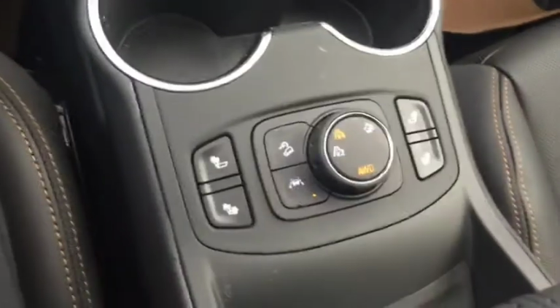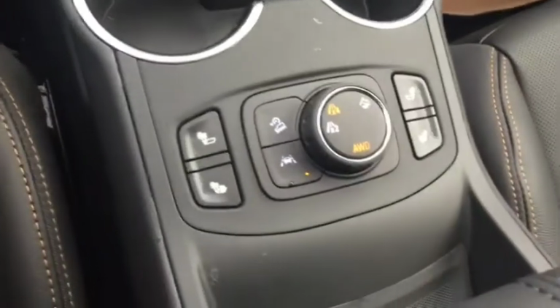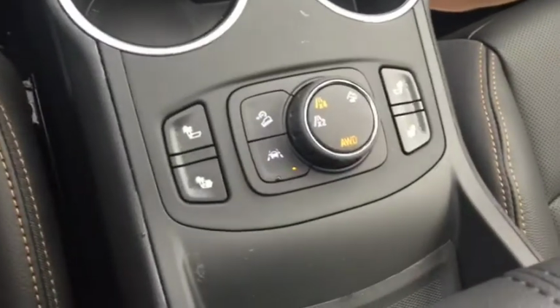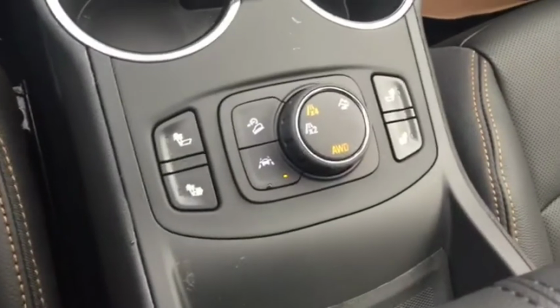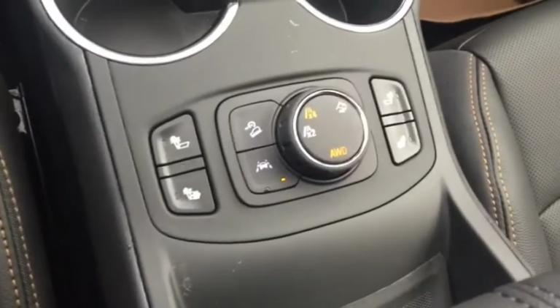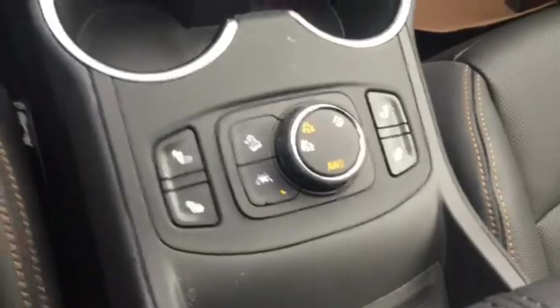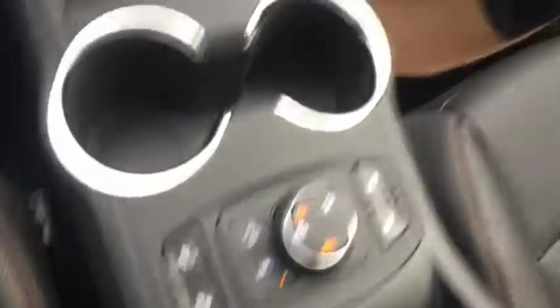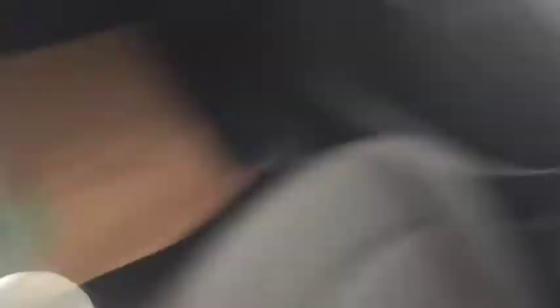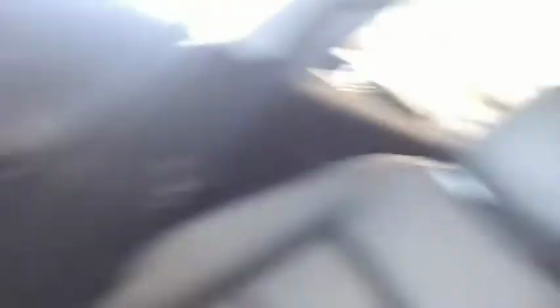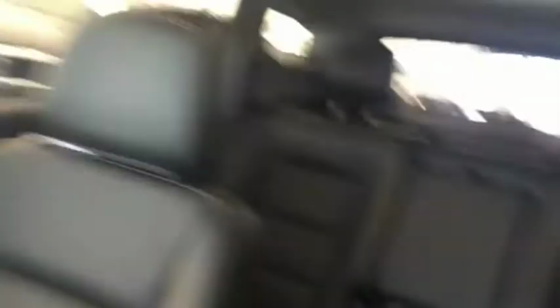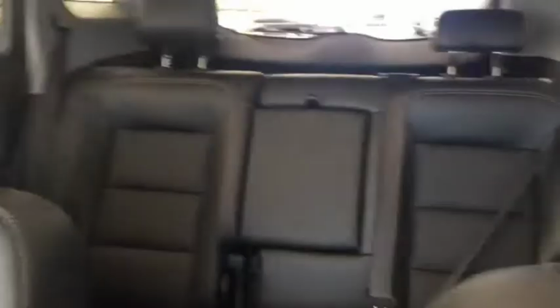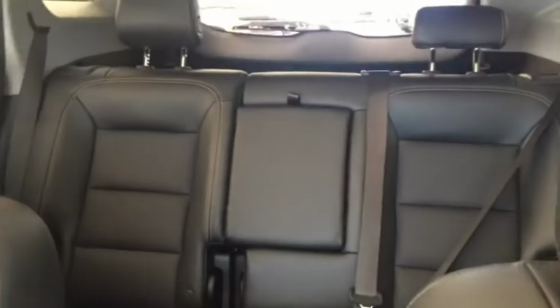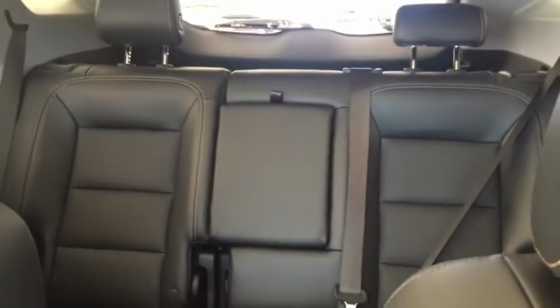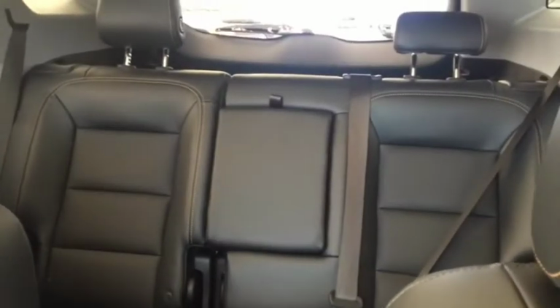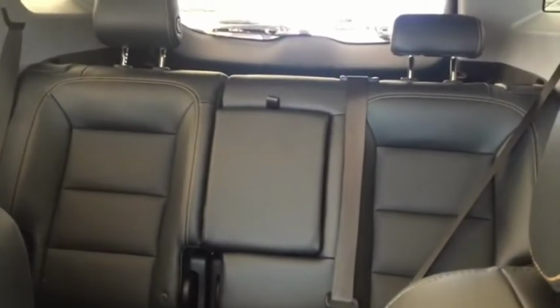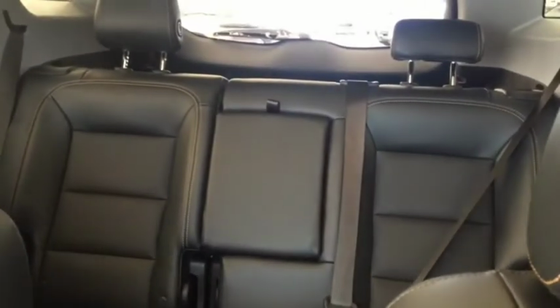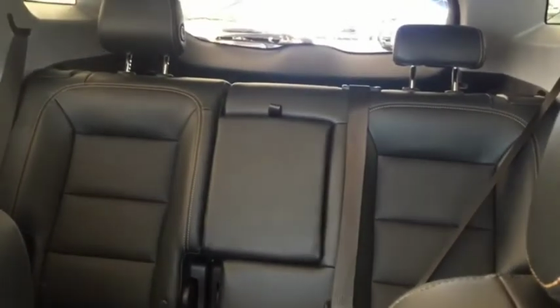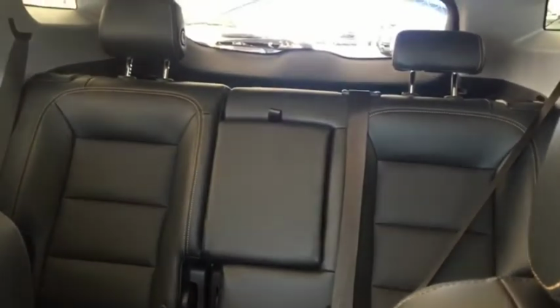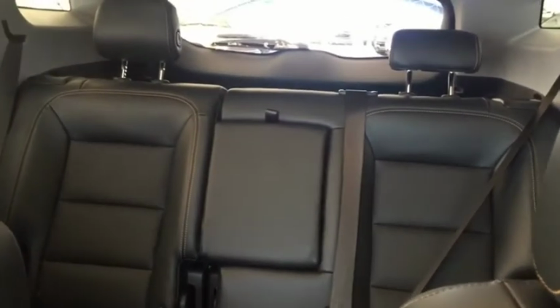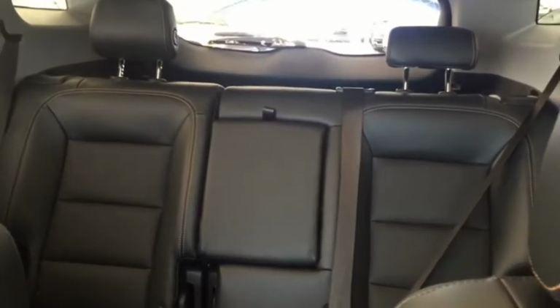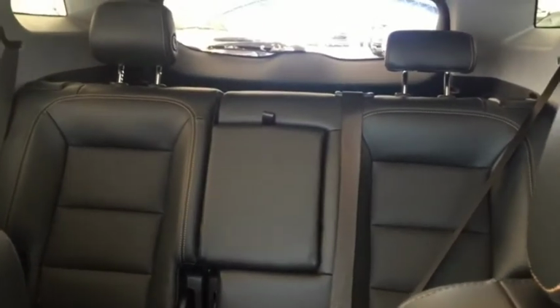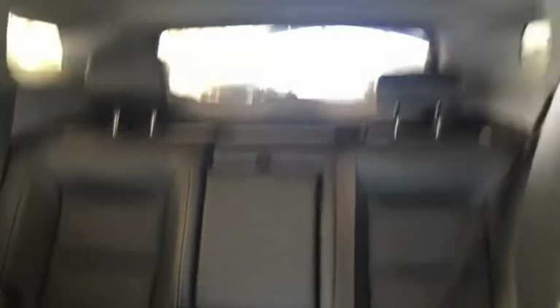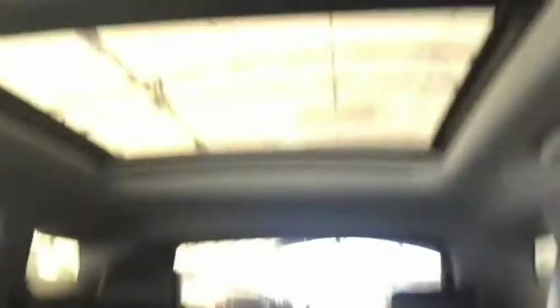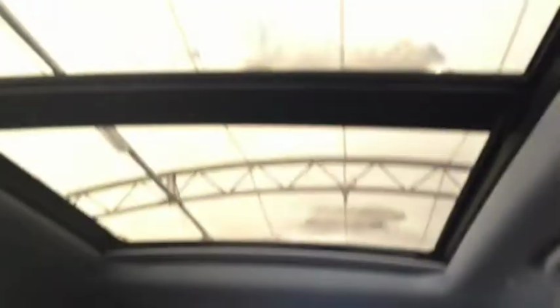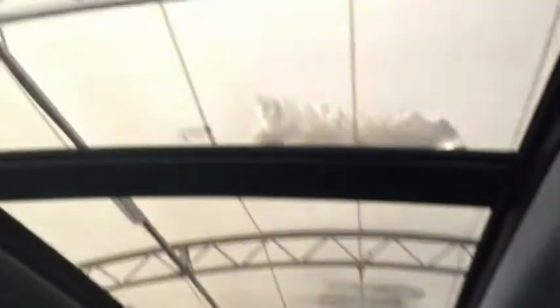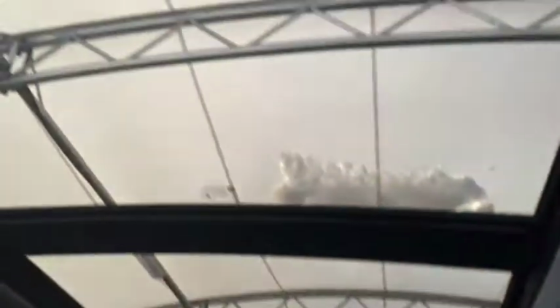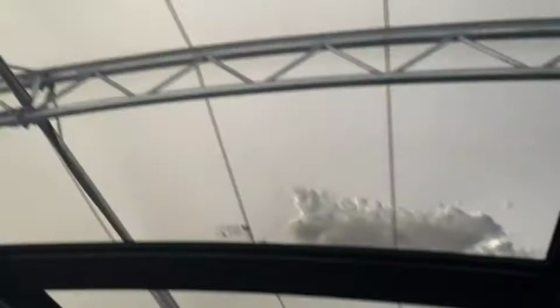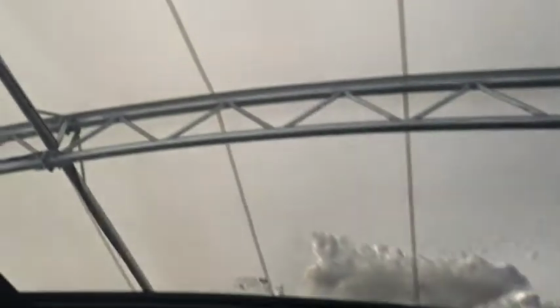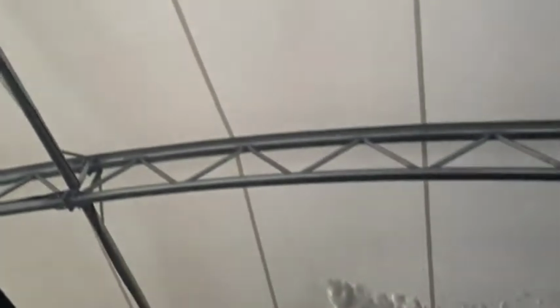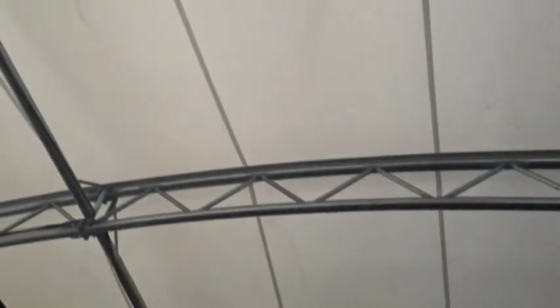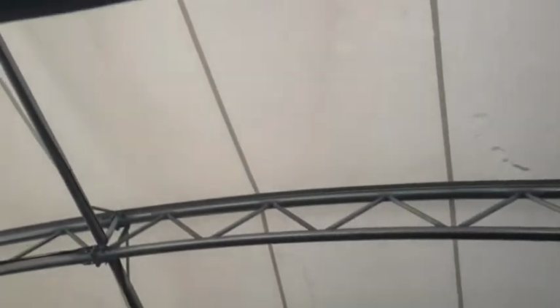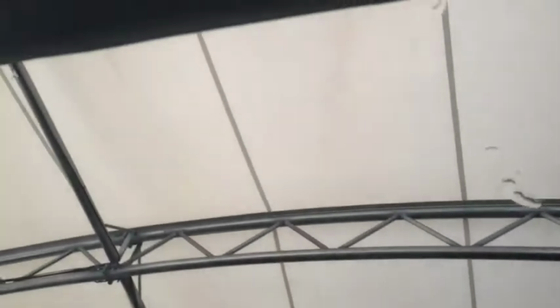Down here we have our heated front seats, comfortable seating for five with plenty of rear cargo space, a two-panel sunroof, and much more.